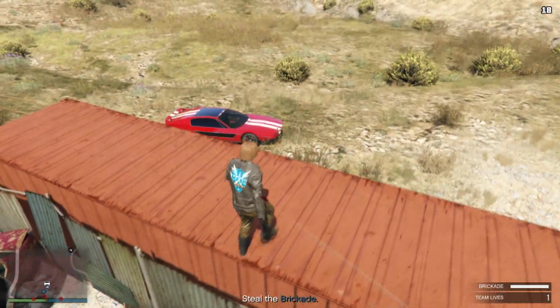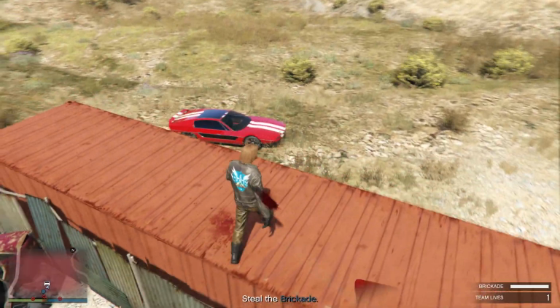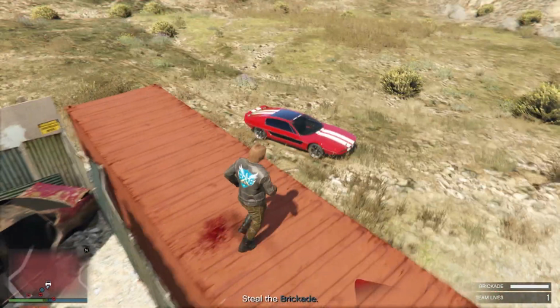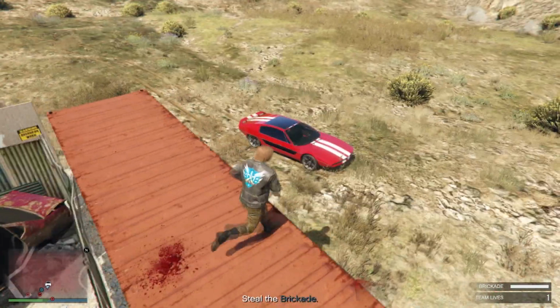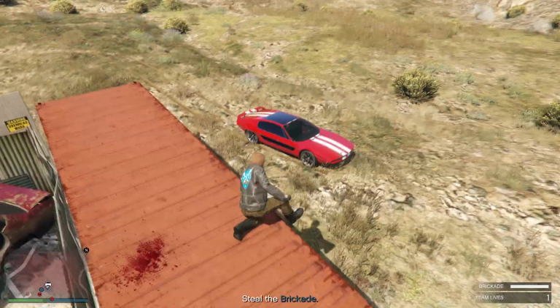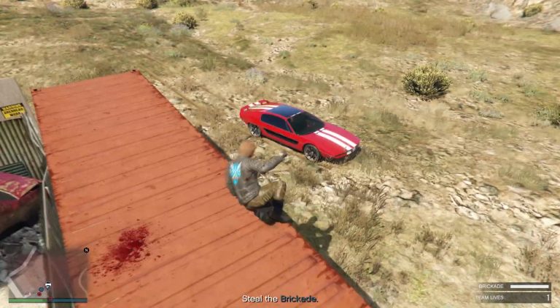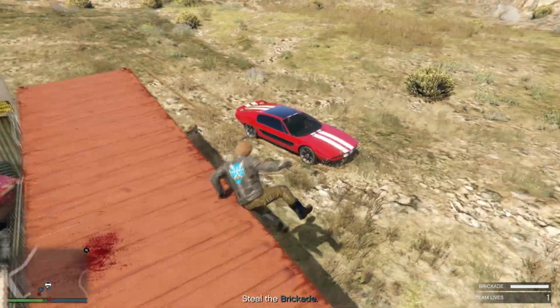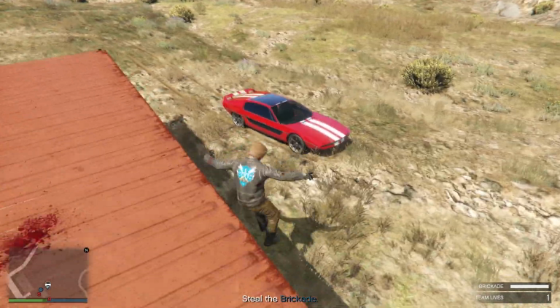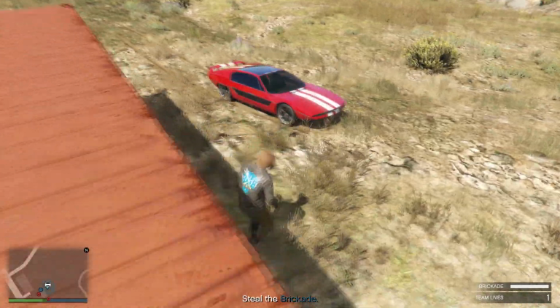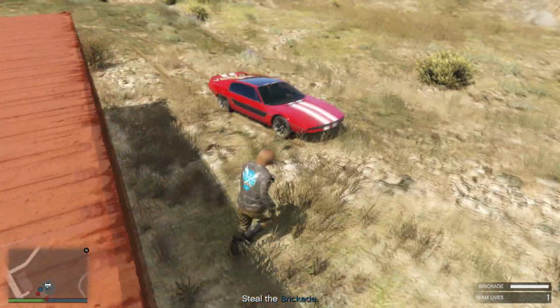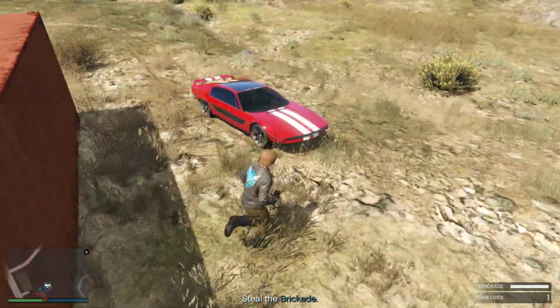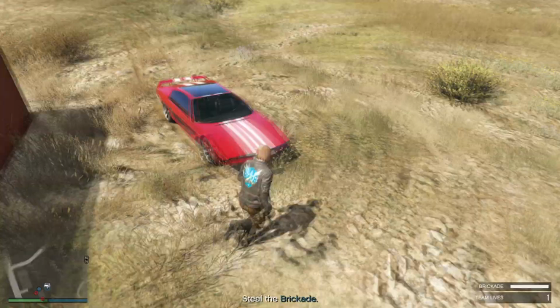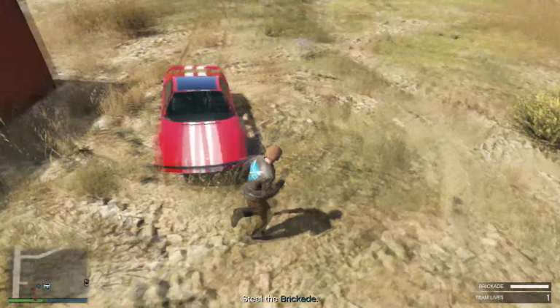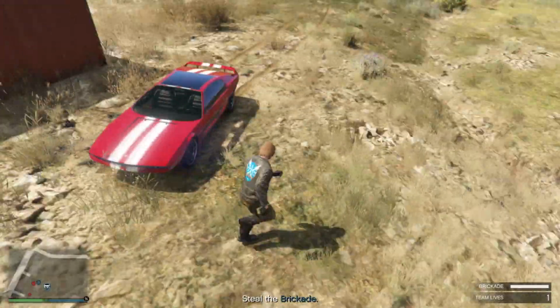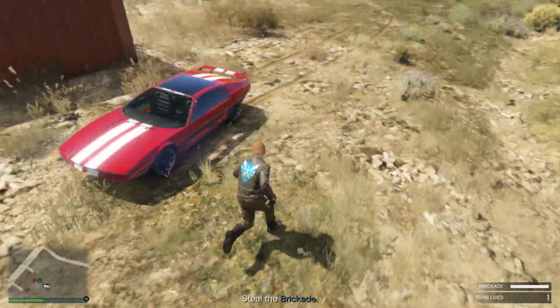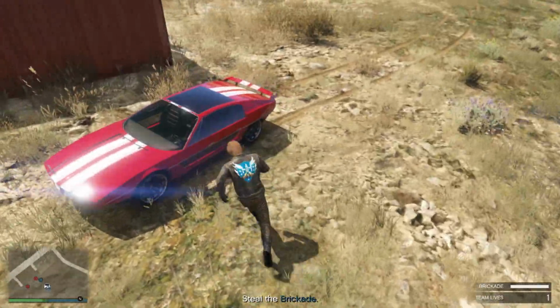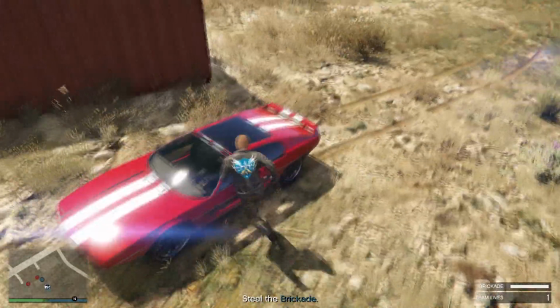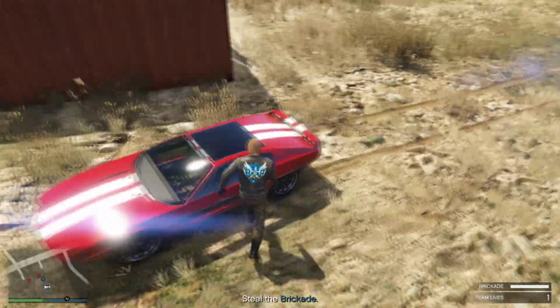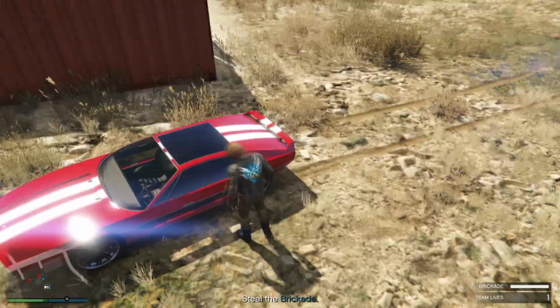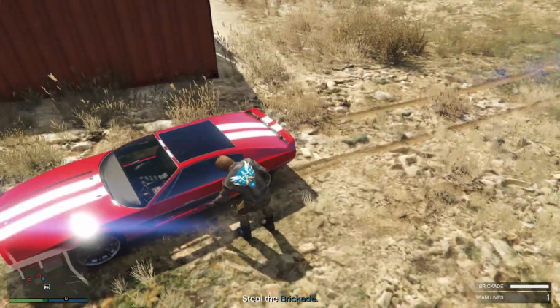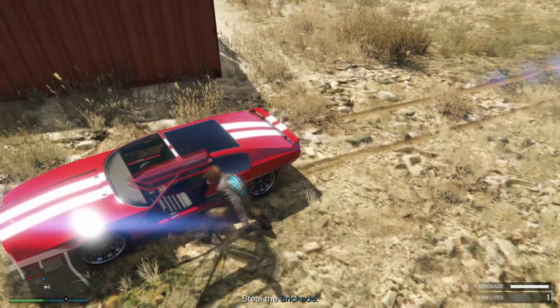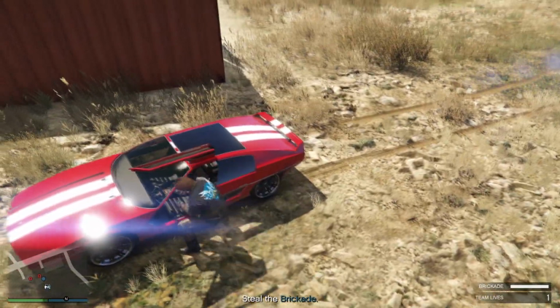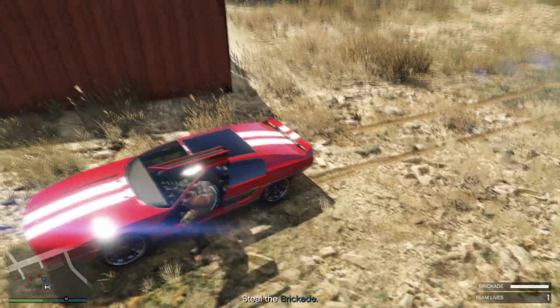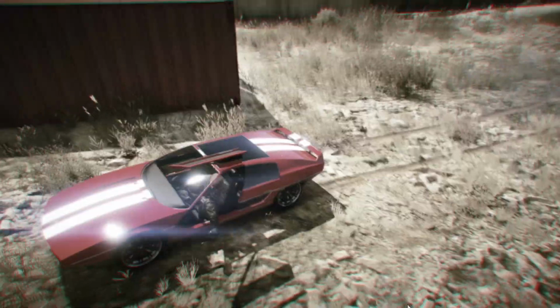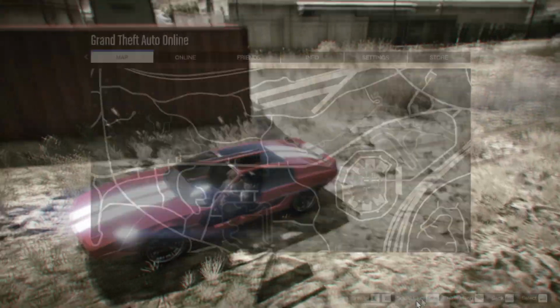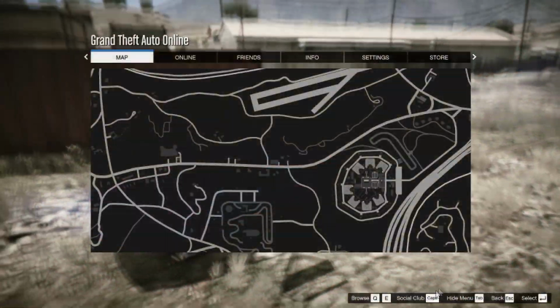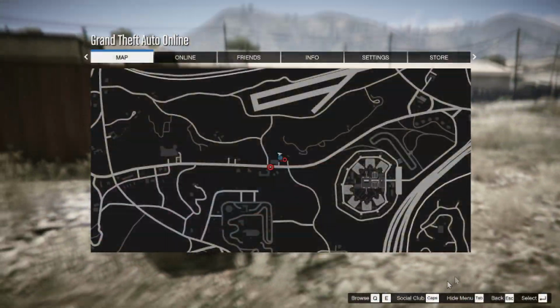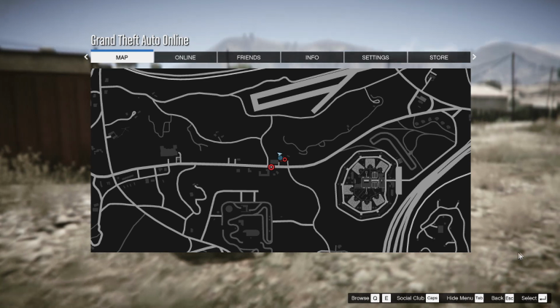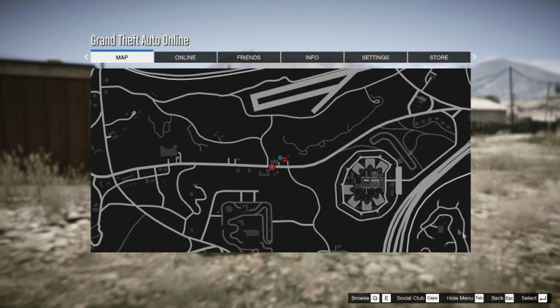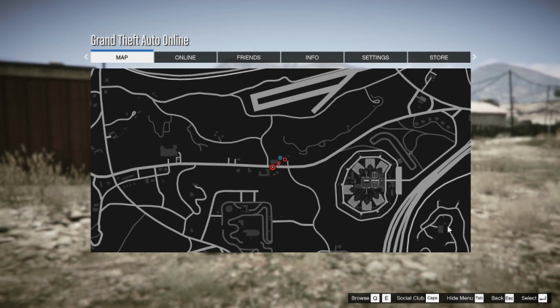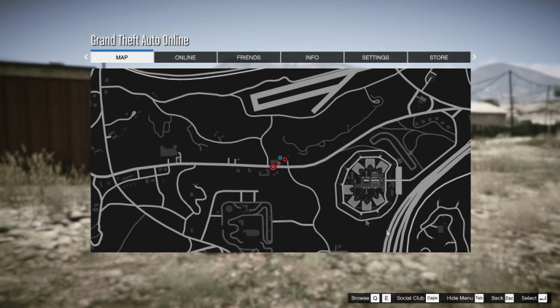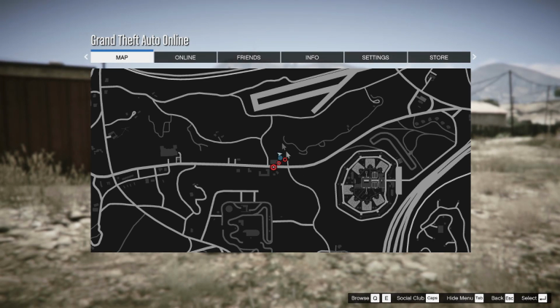Now get inside your Torador and head to the location on the airstrip as marked on the map.